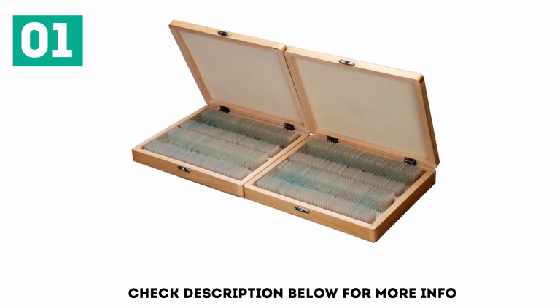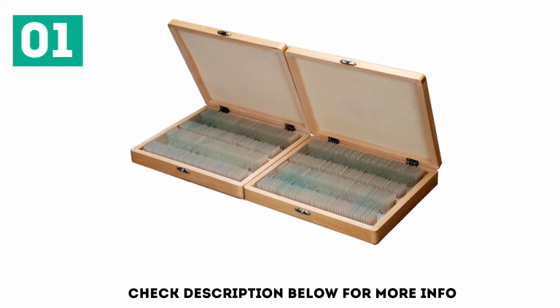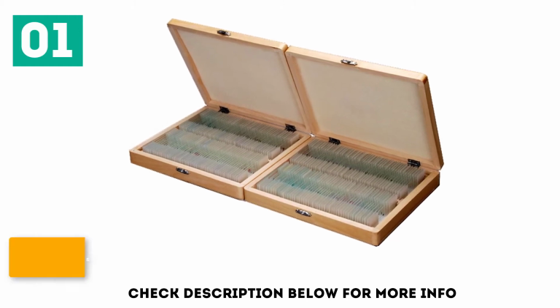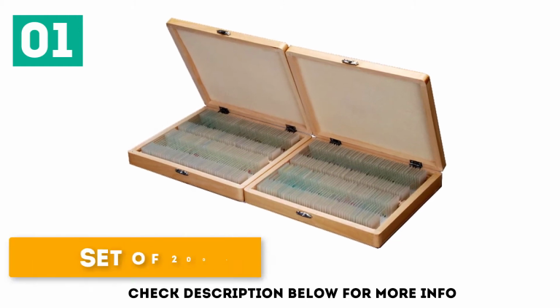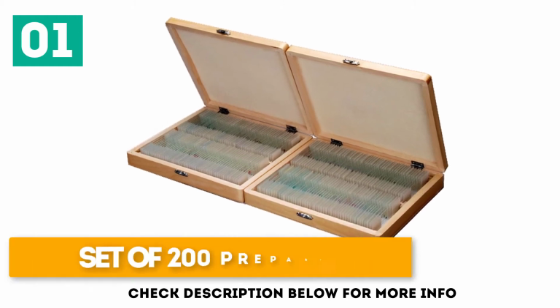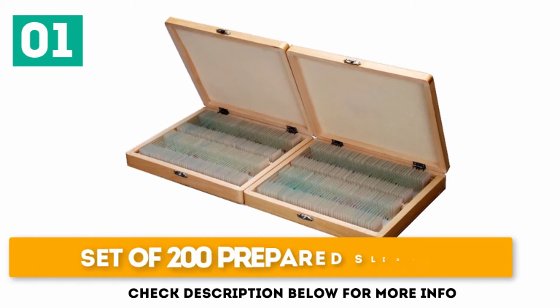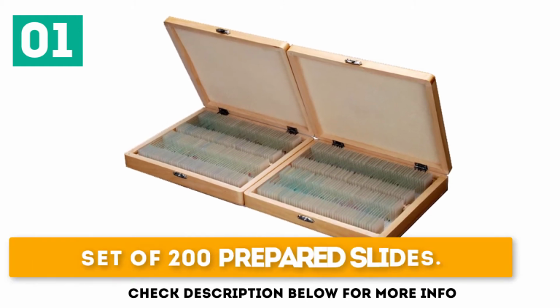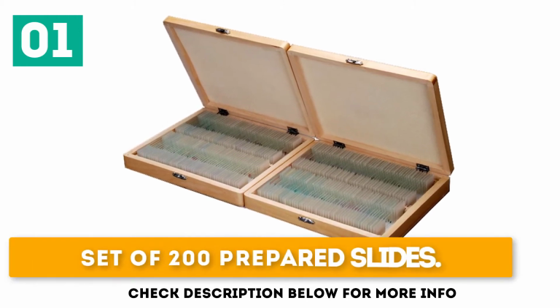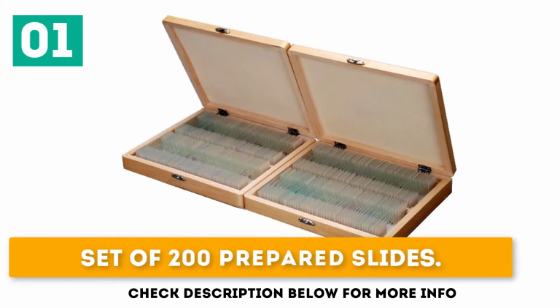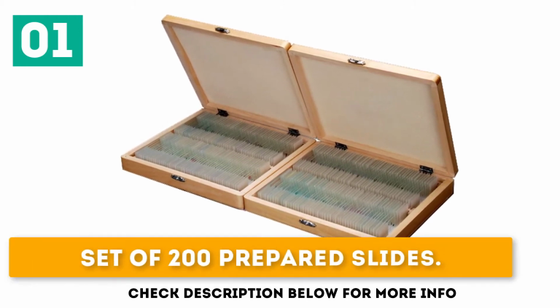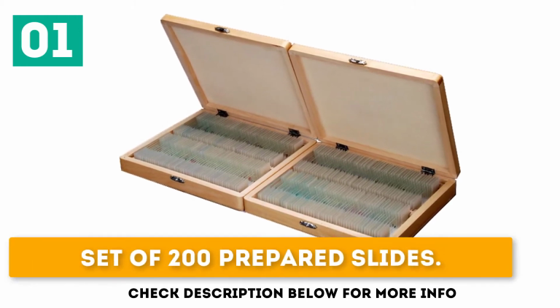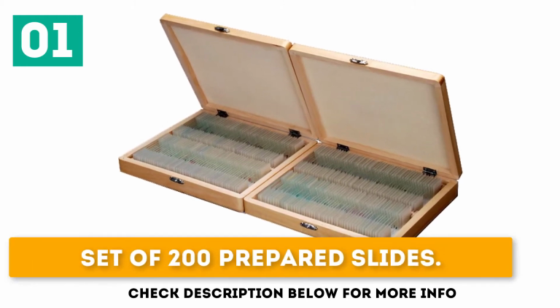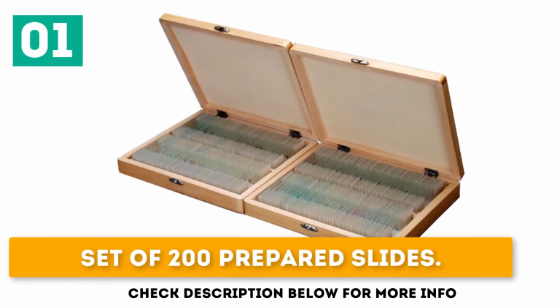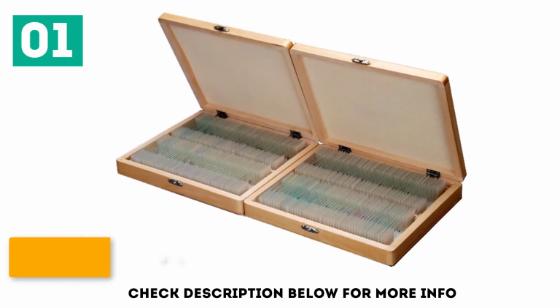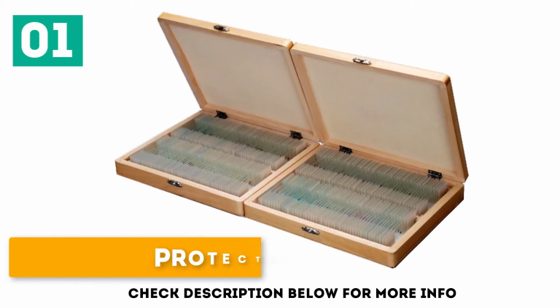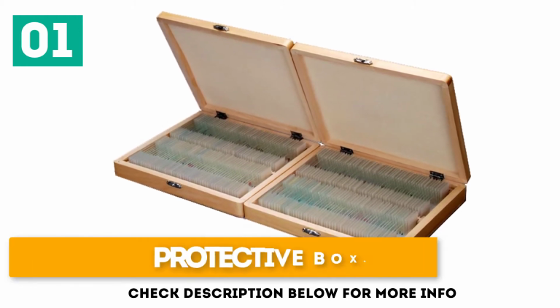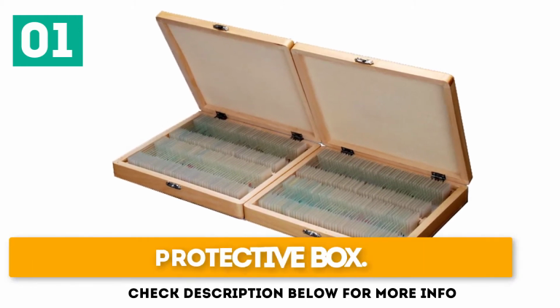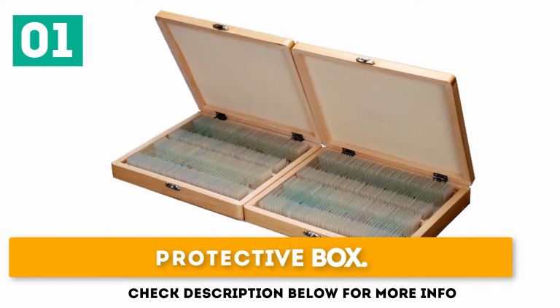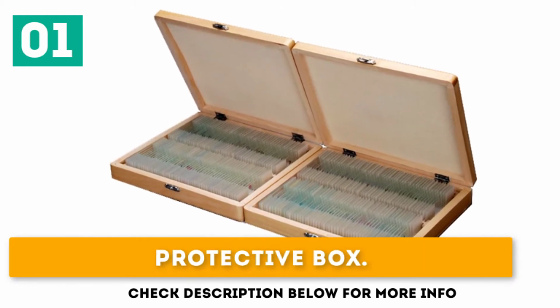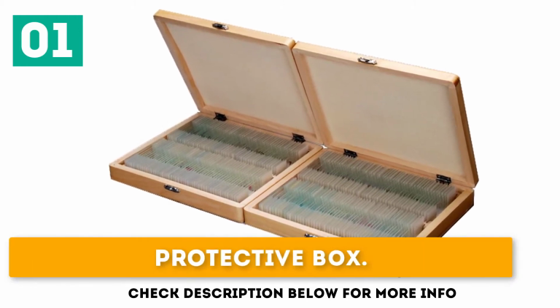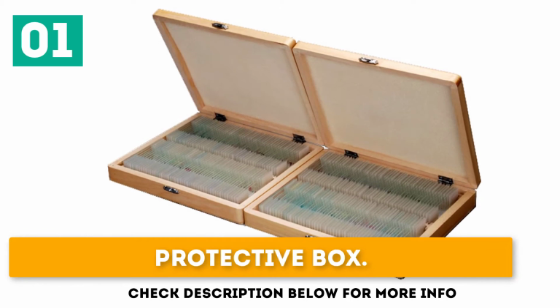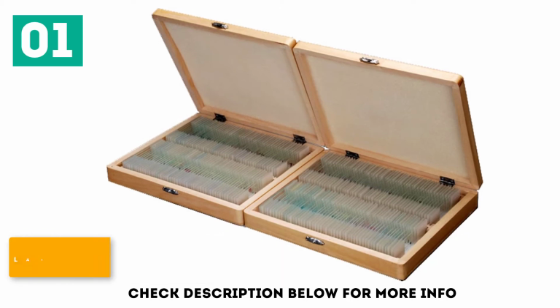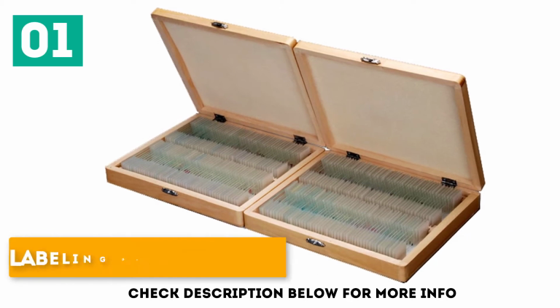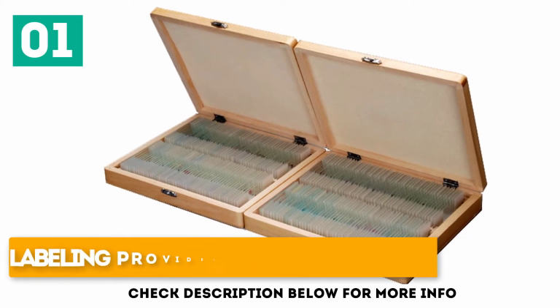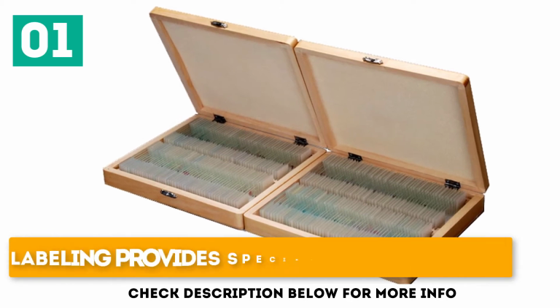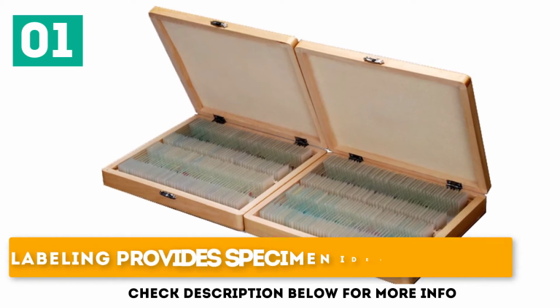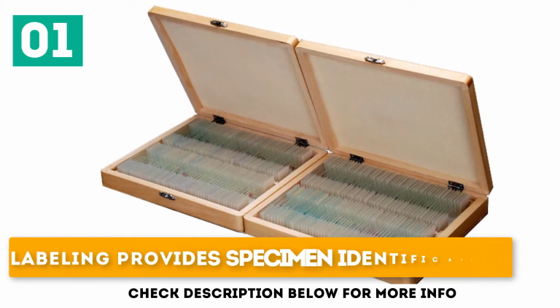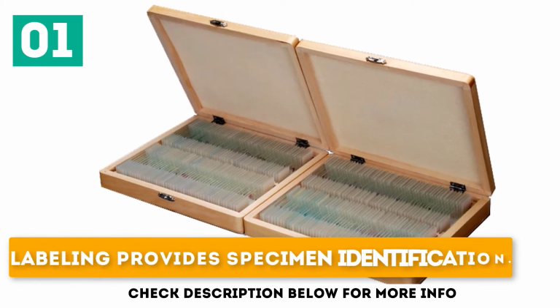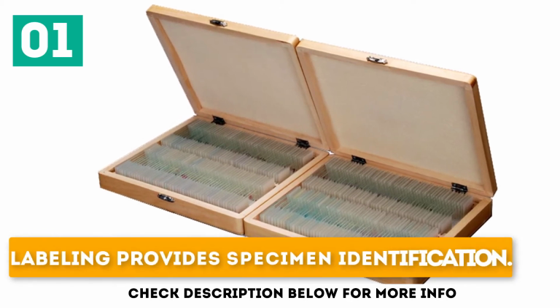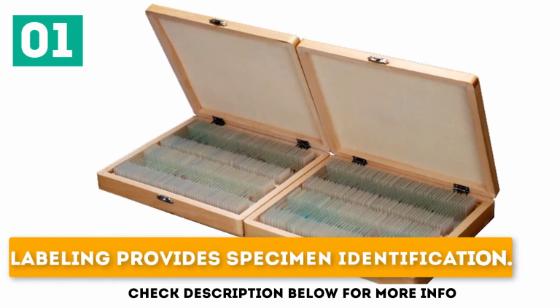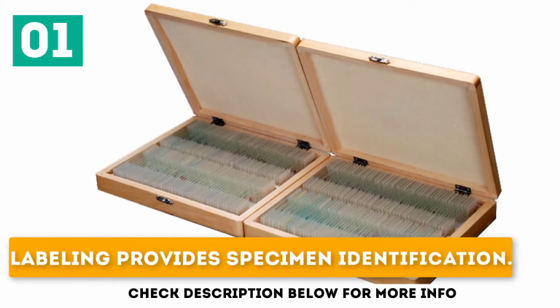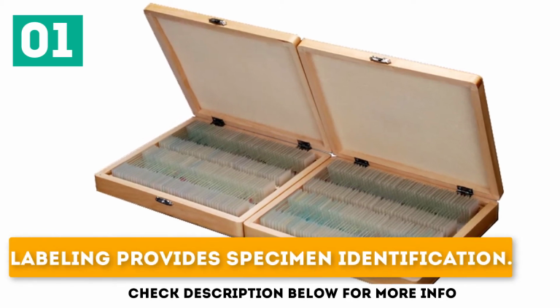Key features: Set of 200 prepared slides, protective wooden box, and labeling that provides specimen identification.